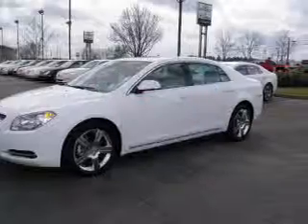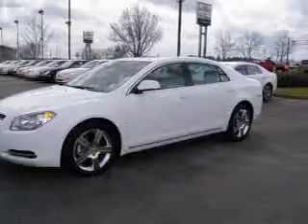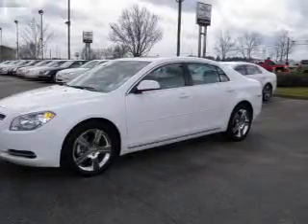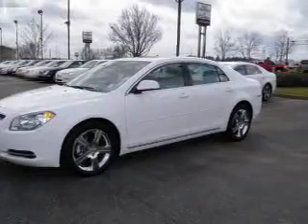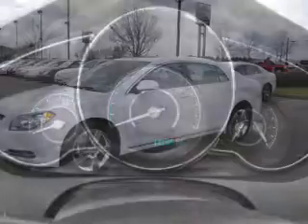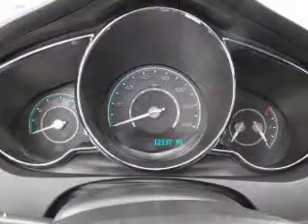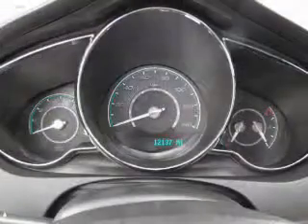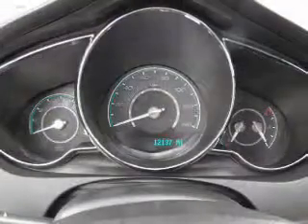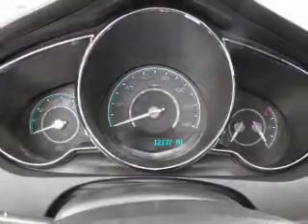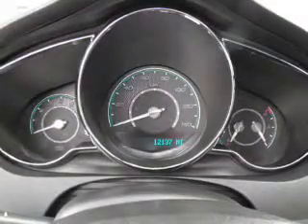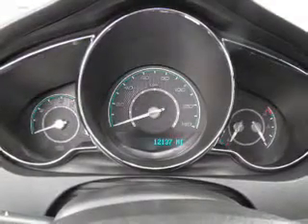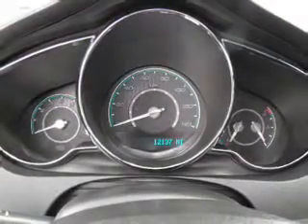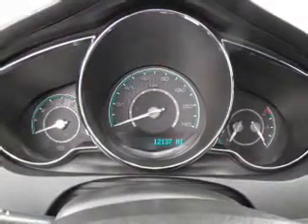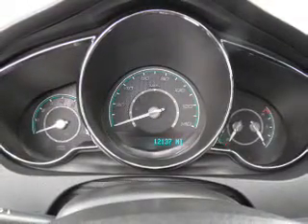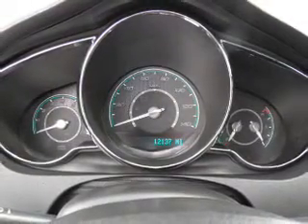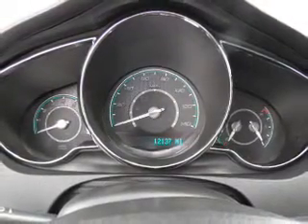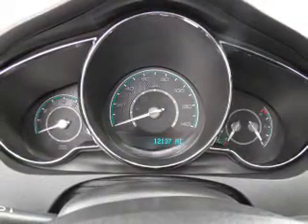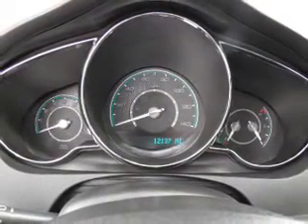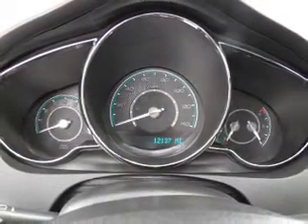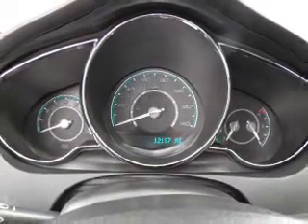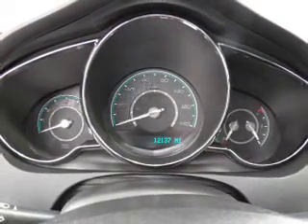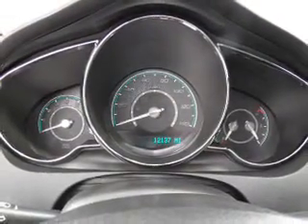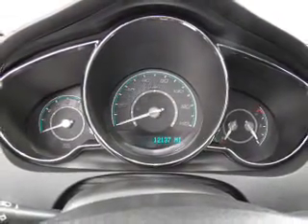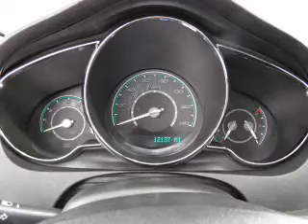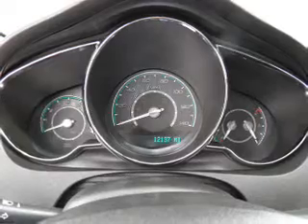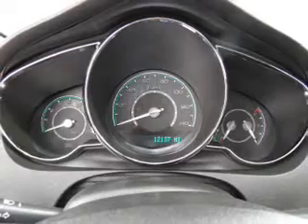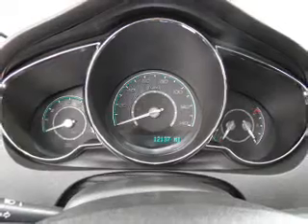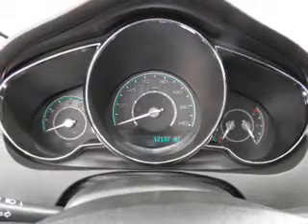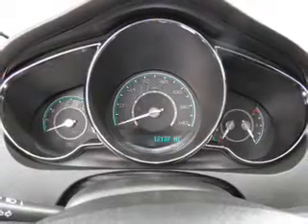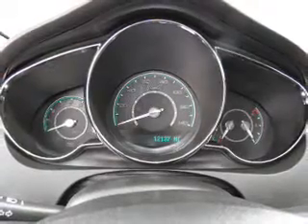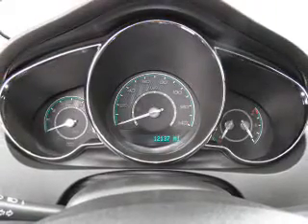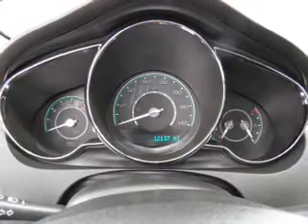With a solid six-cylinder engine driven by a six-speed automatic transmission, stand out from the crowd with premium wheels.